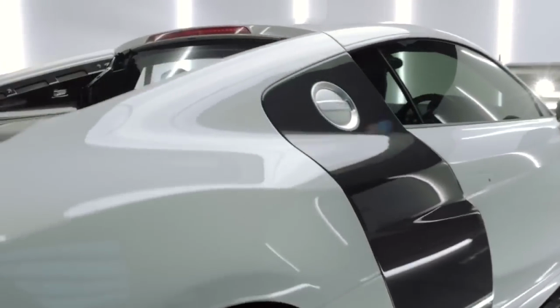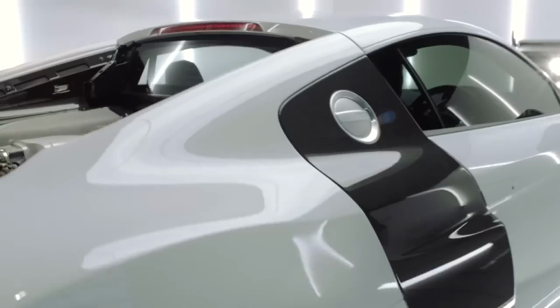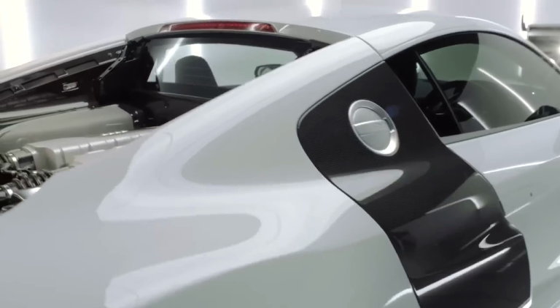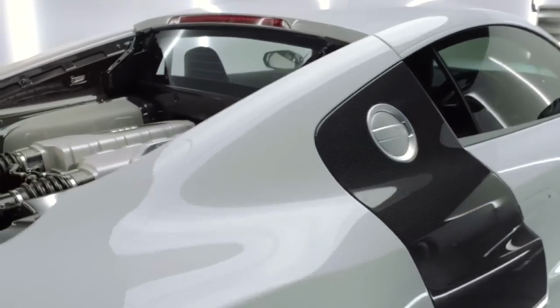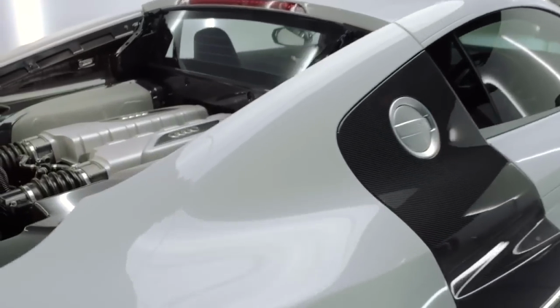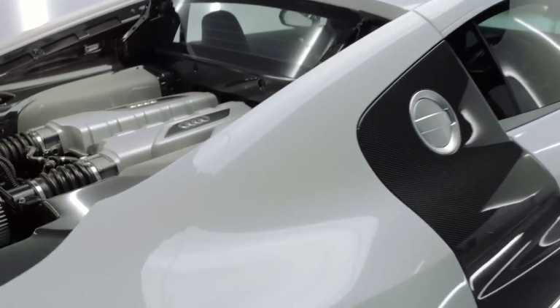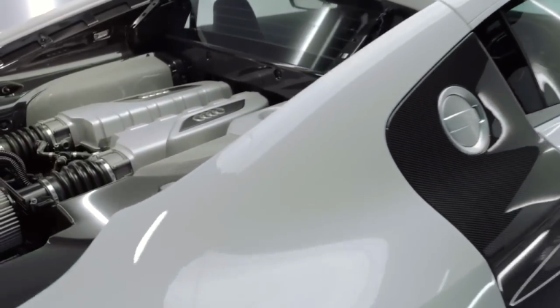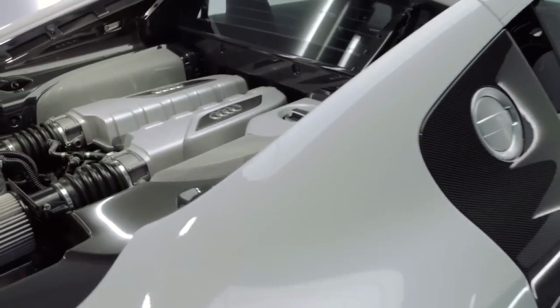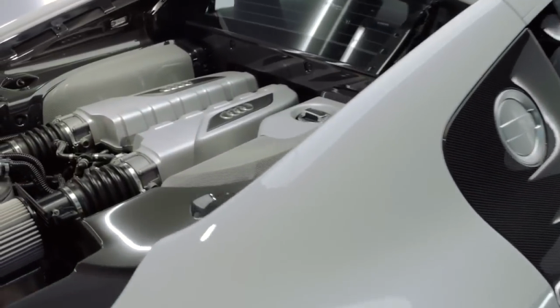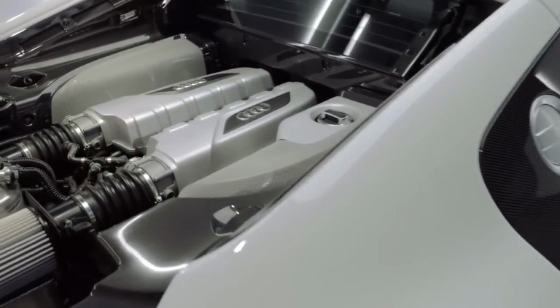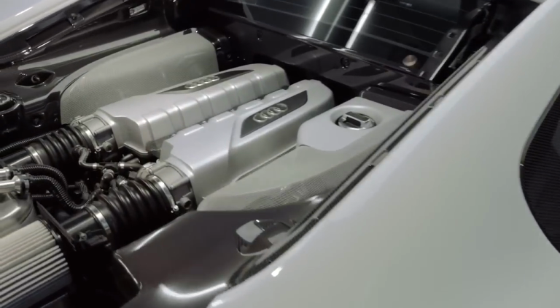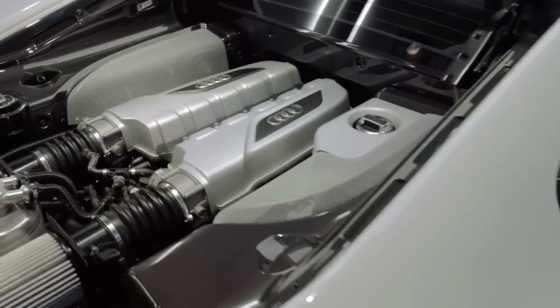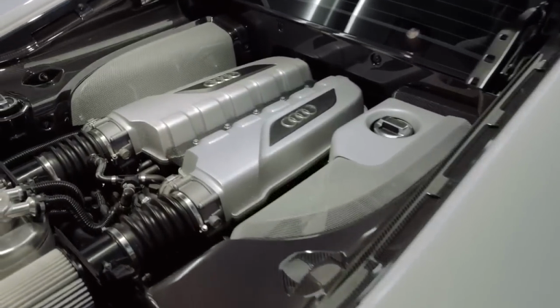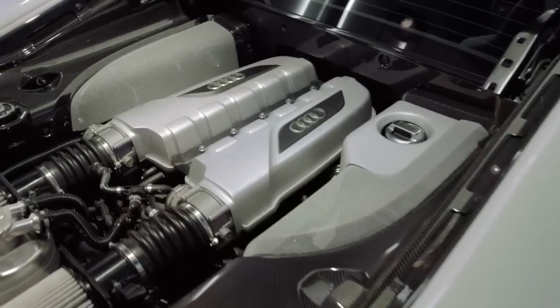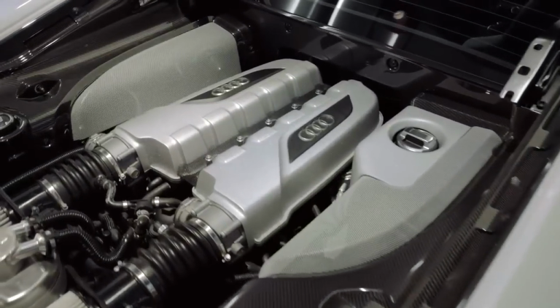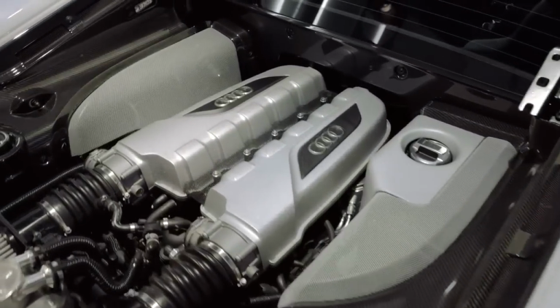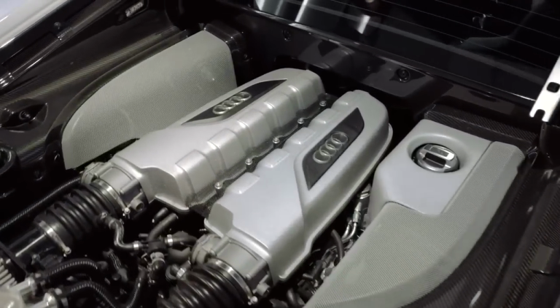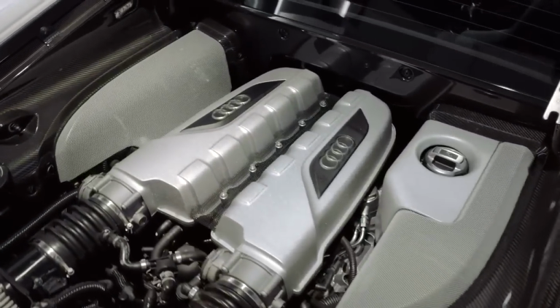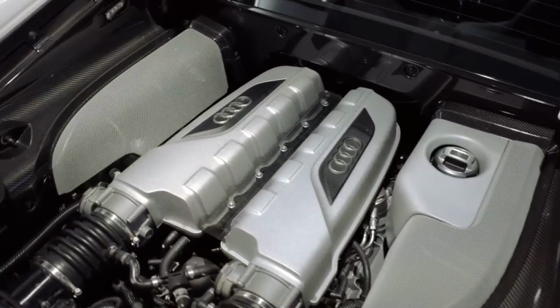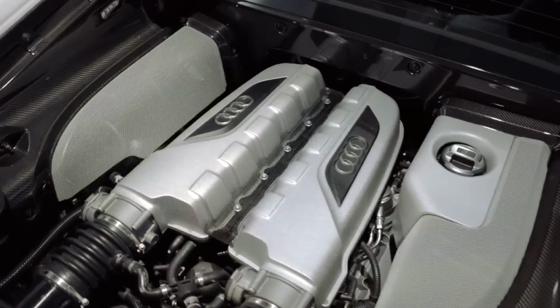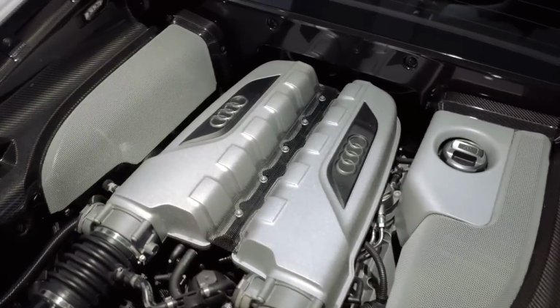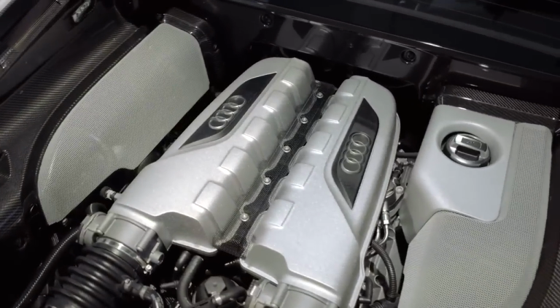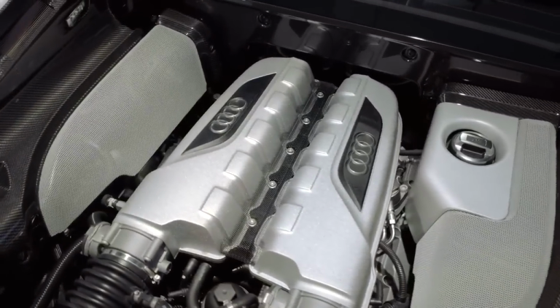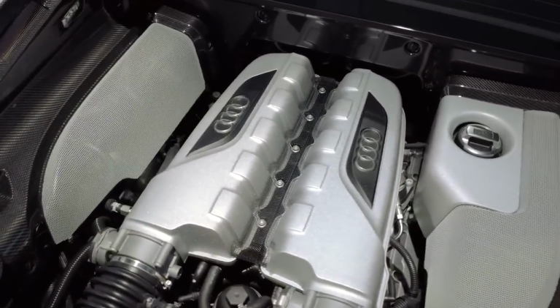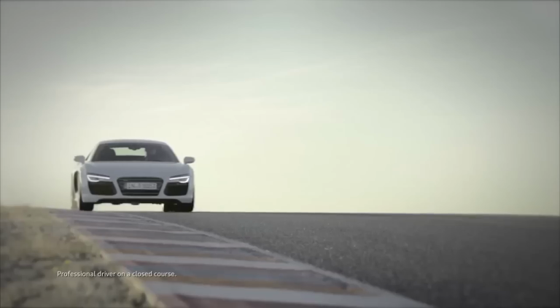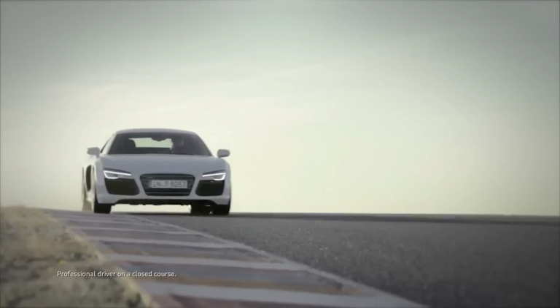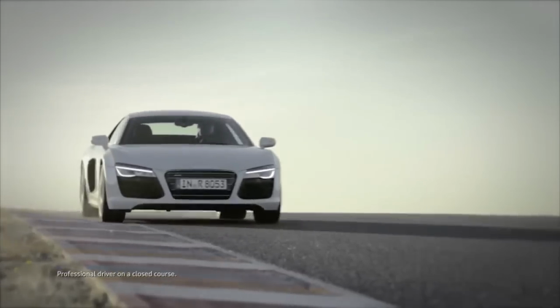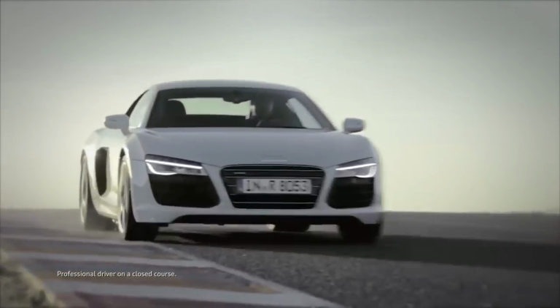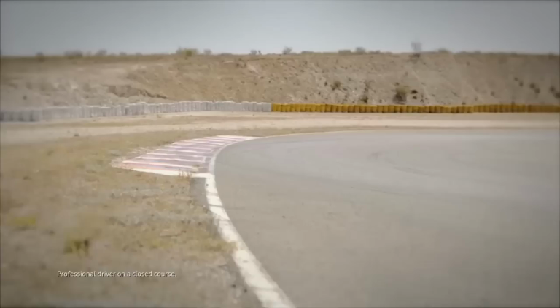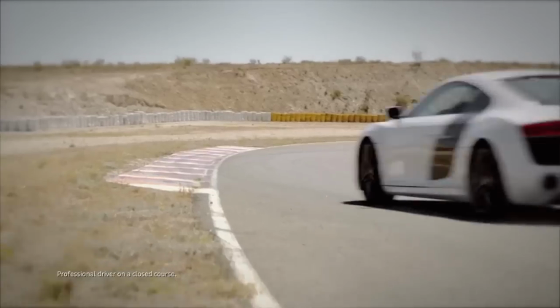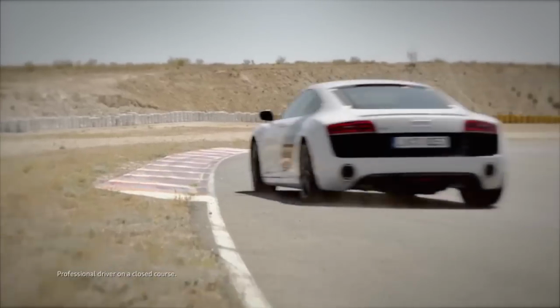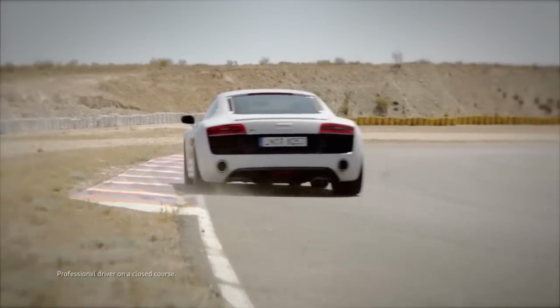There's a lot to say about Quattro and the Audi R8 Supercar. But sometimes, you should just listen instead.